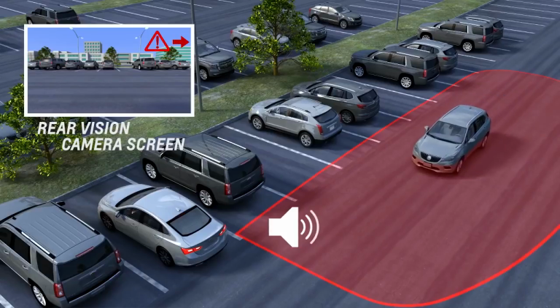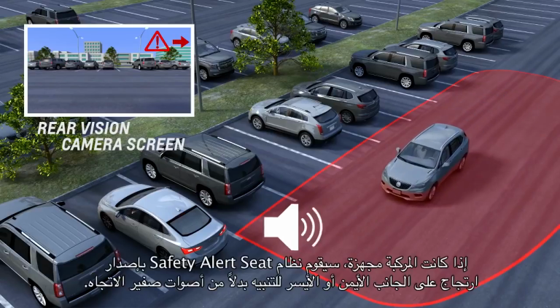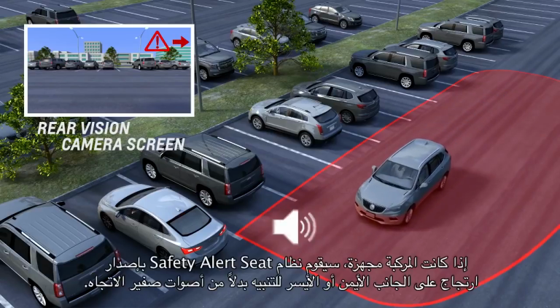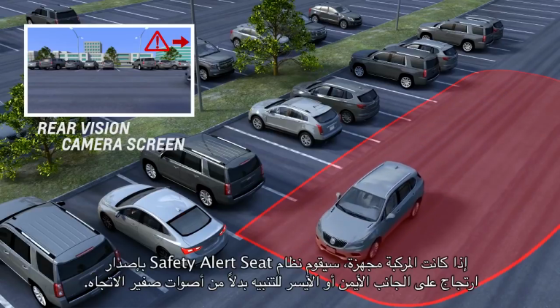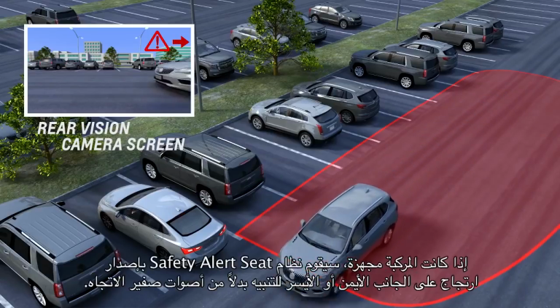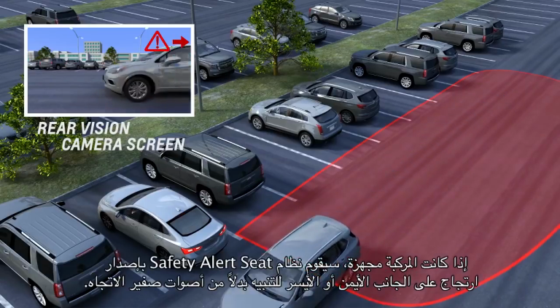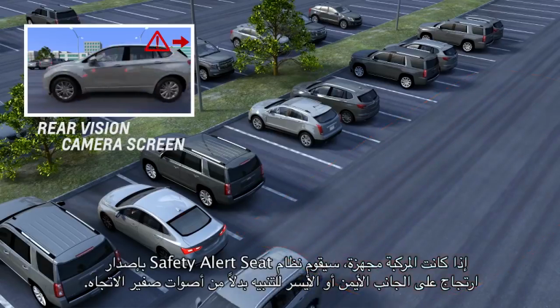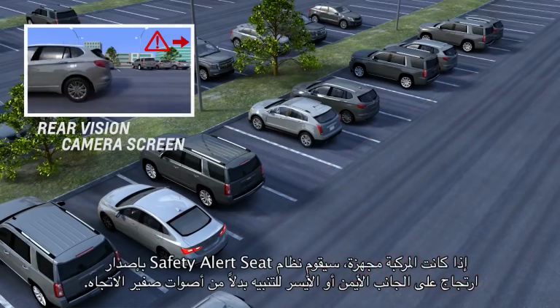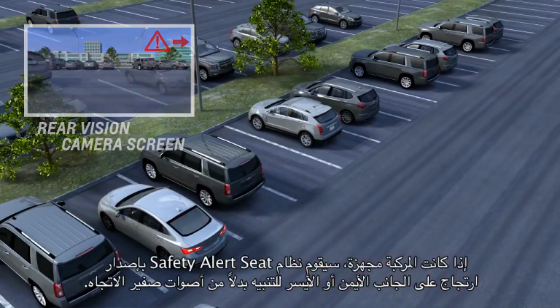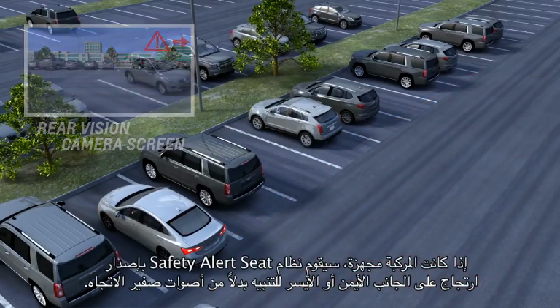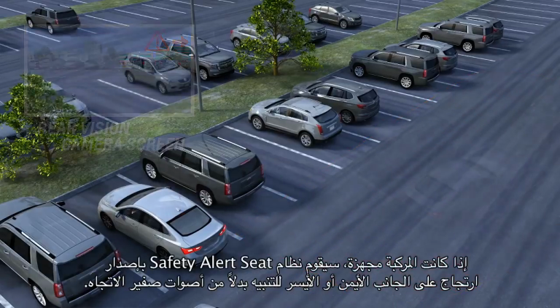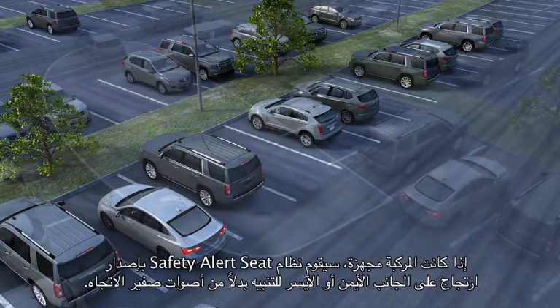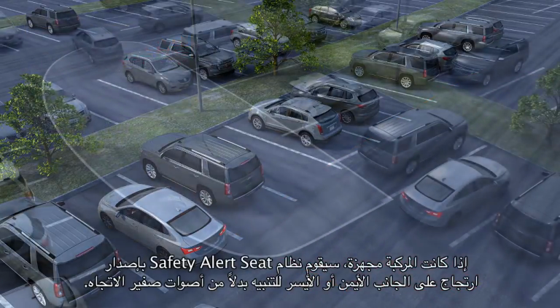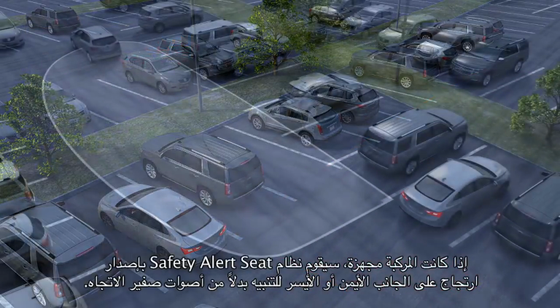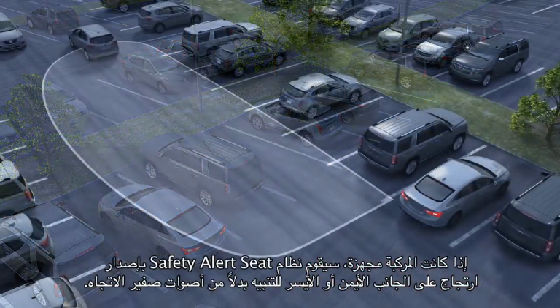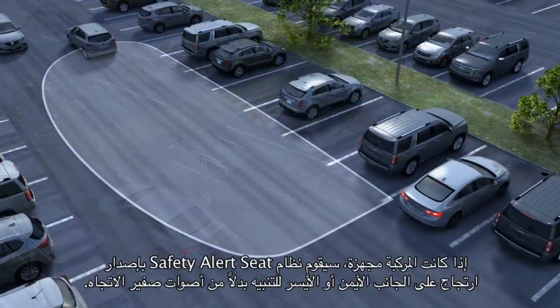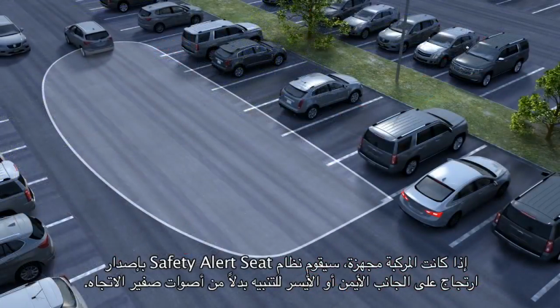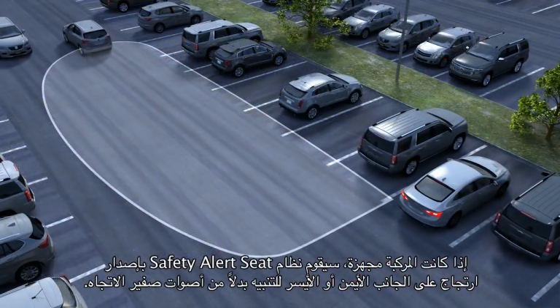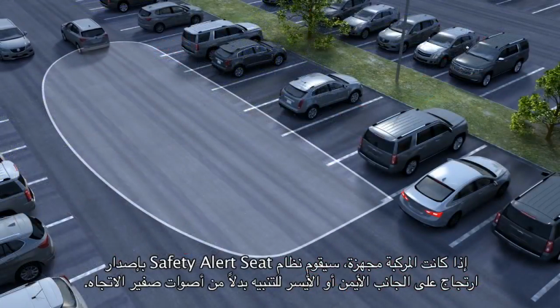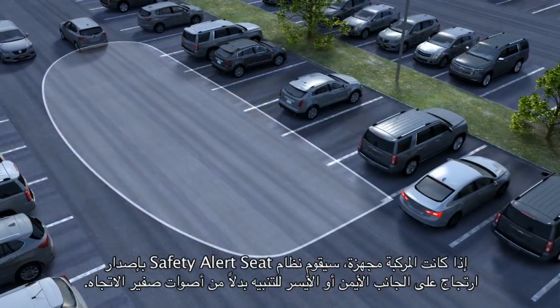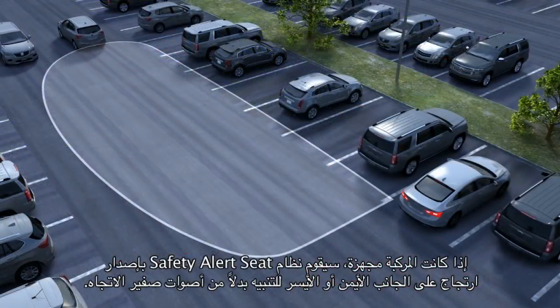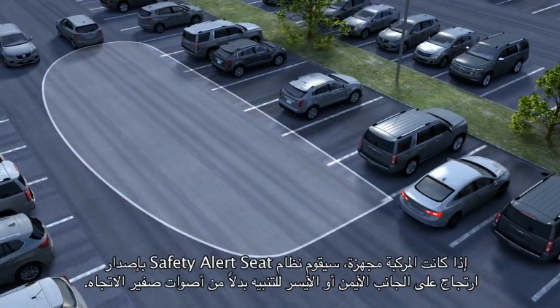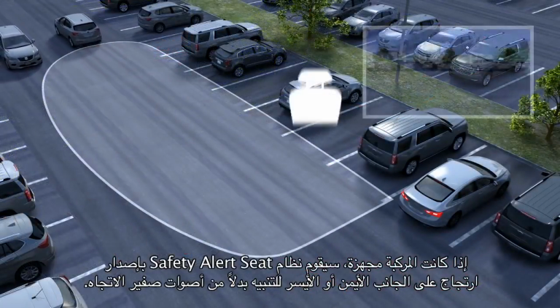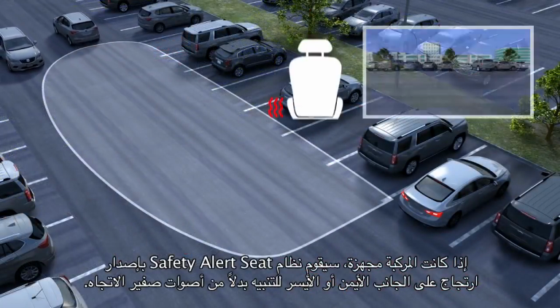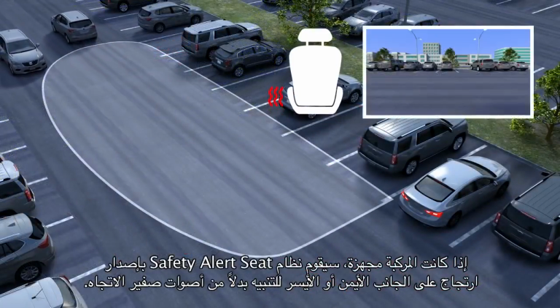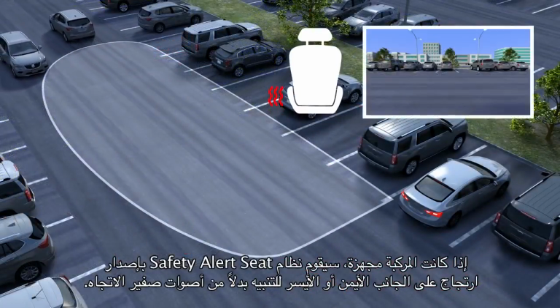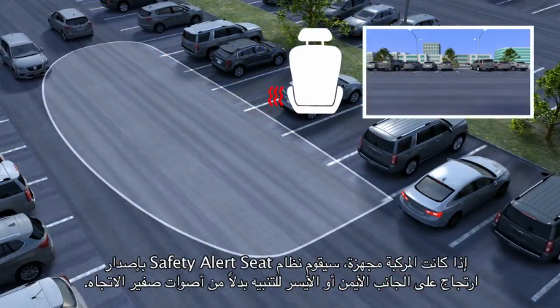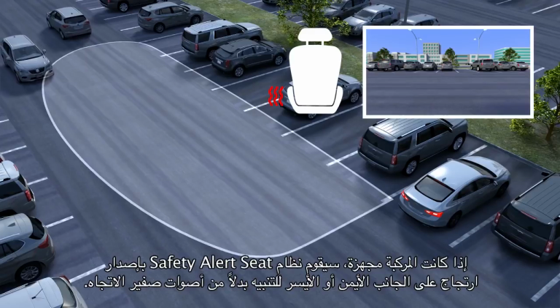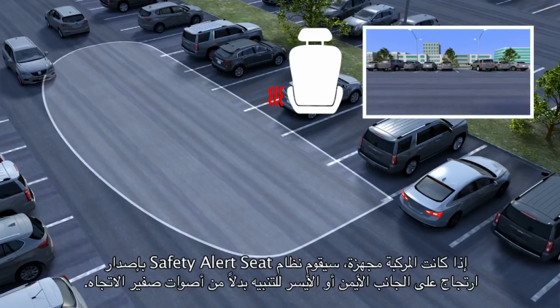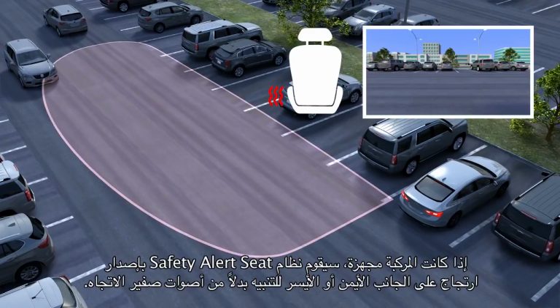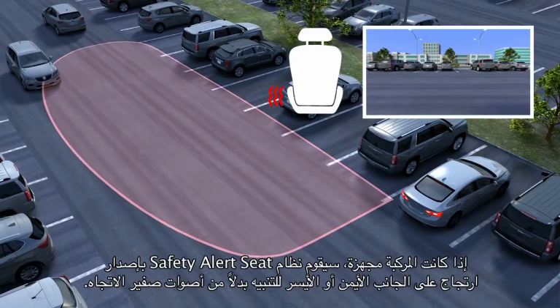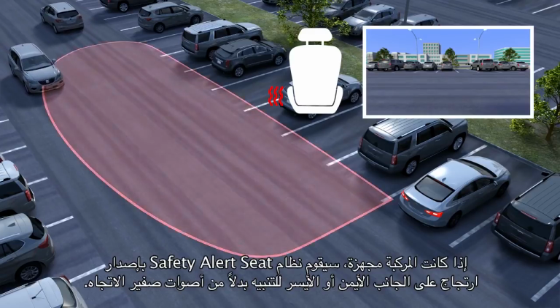If equipped, rather than using directional beeps, the safety alert seat pulses on the left or right side.